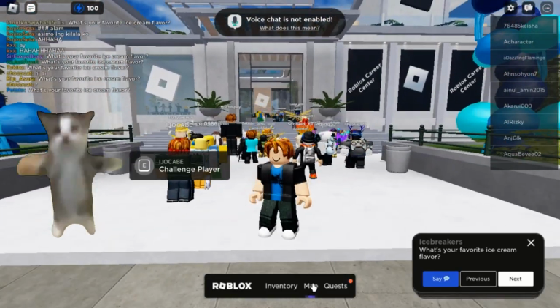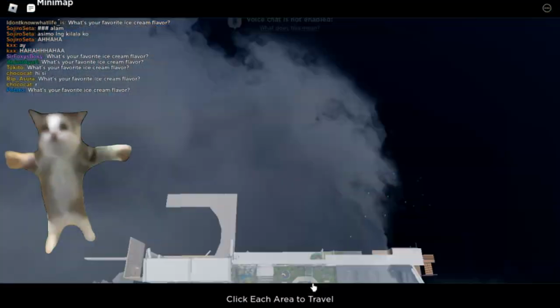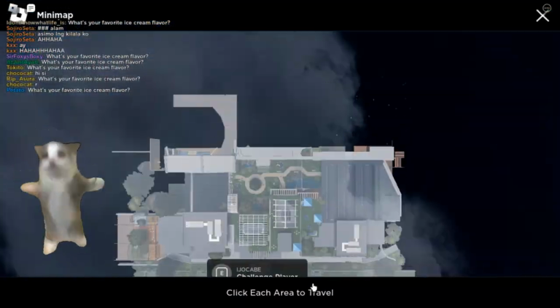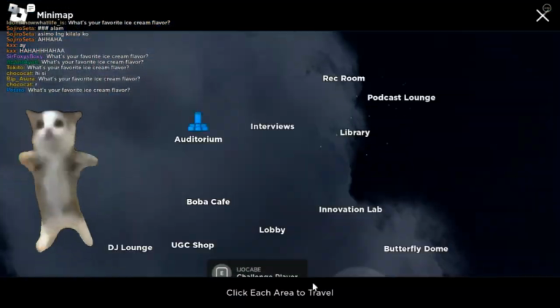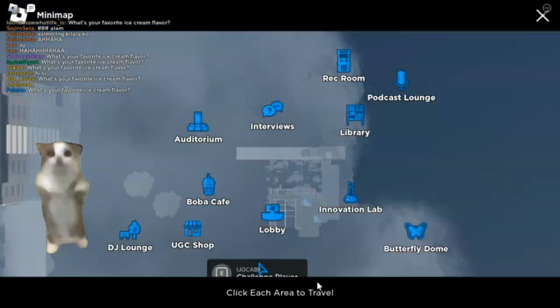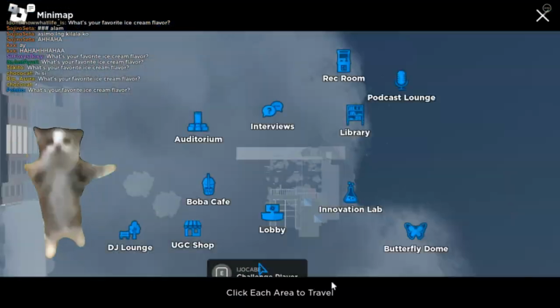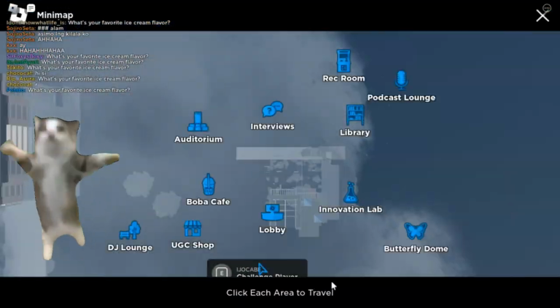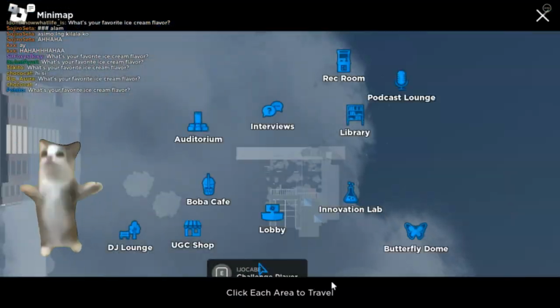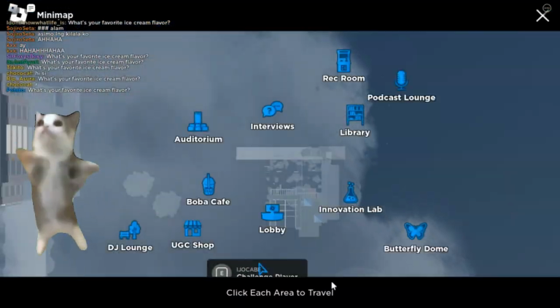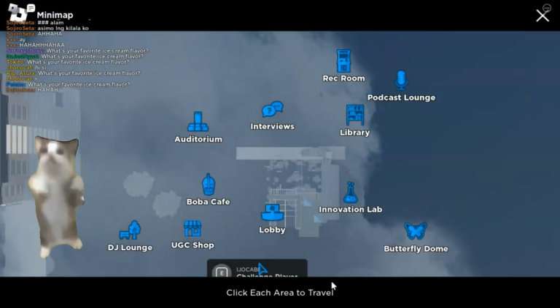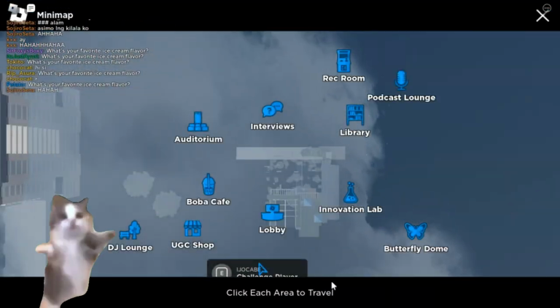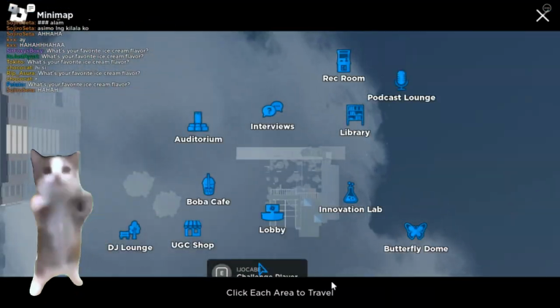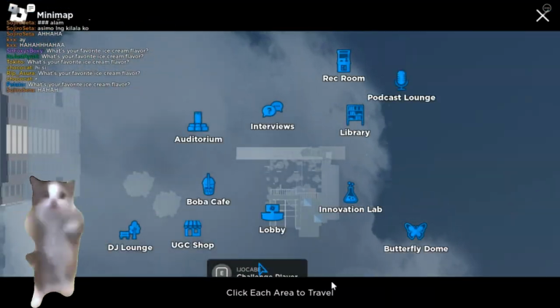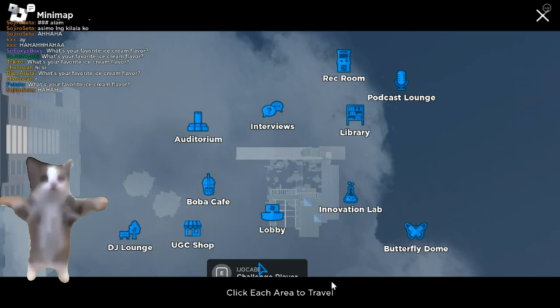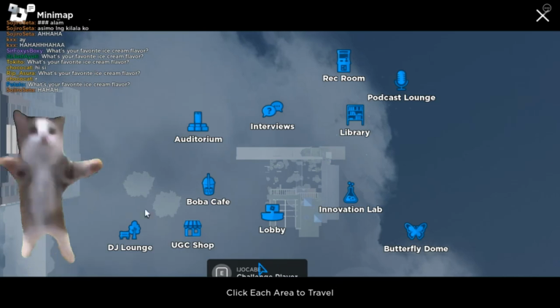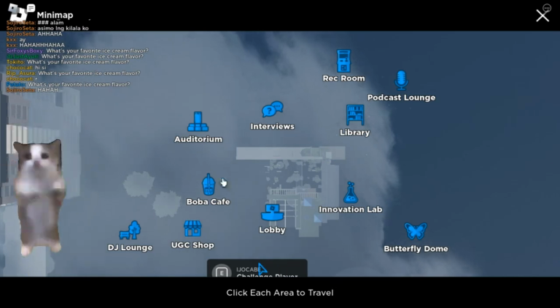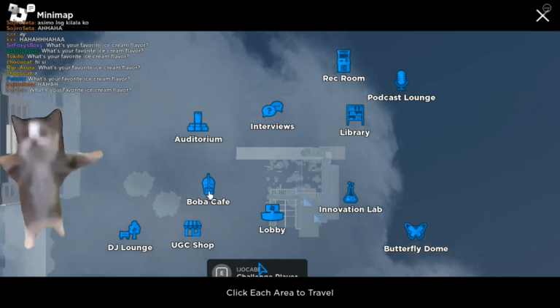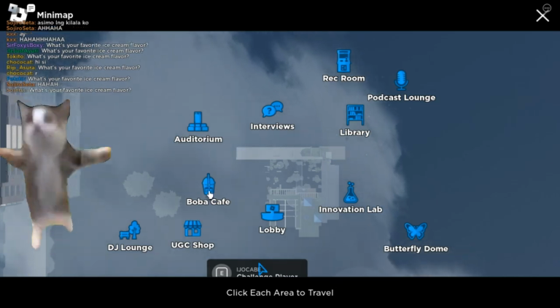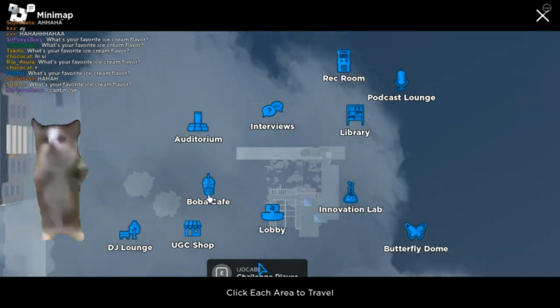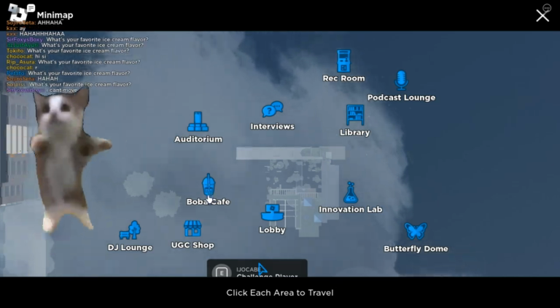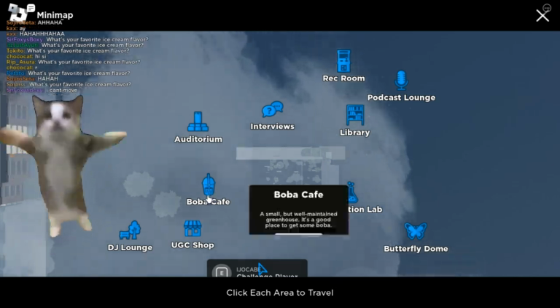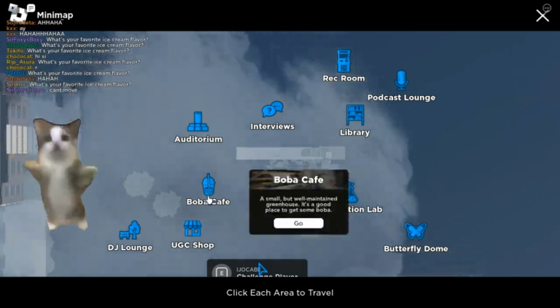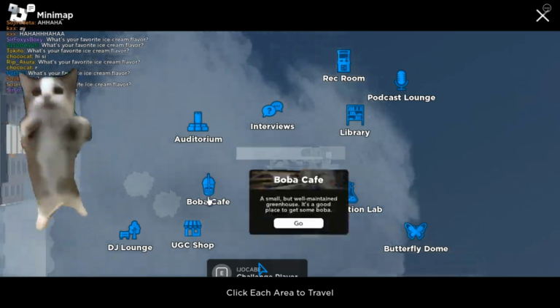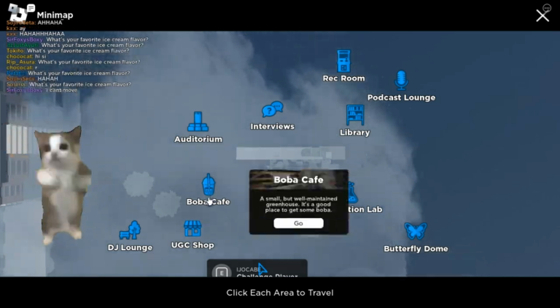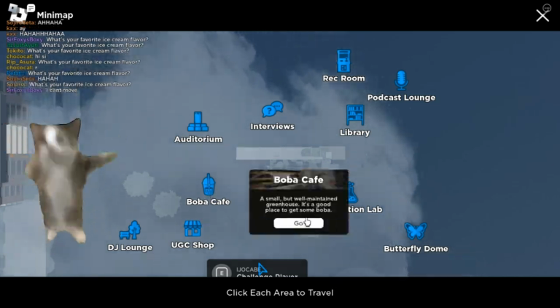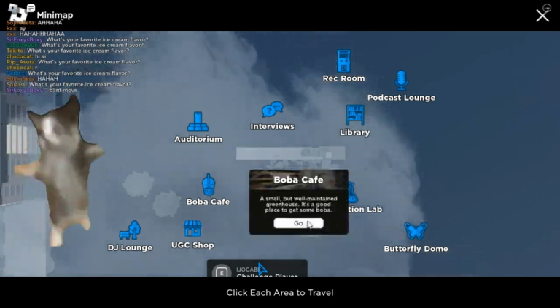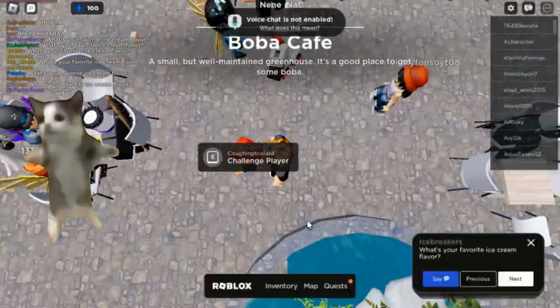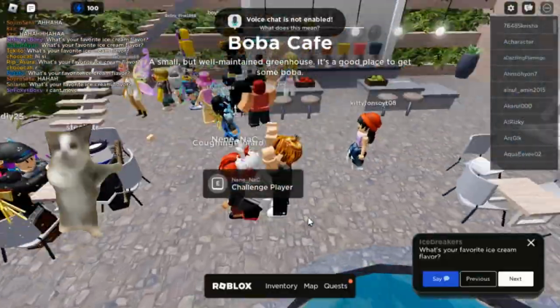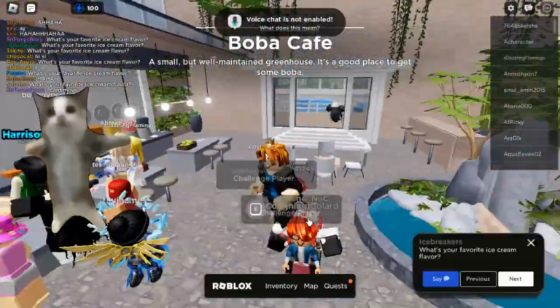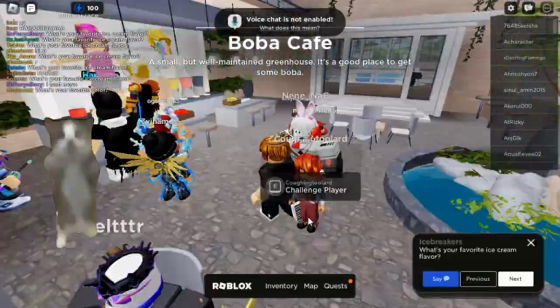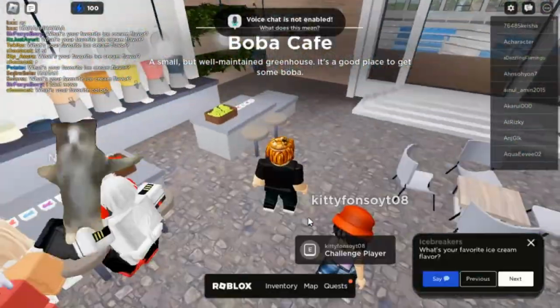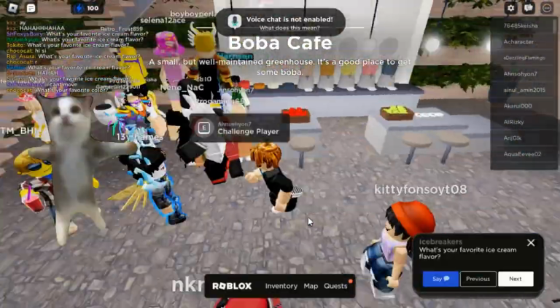From here you will go to Boba Cafe. Click the Boba Cafe and go to teleport there. Here you will find boba sellers.